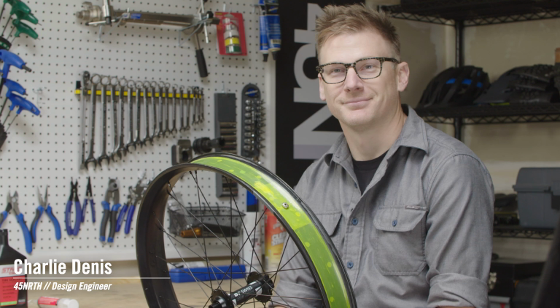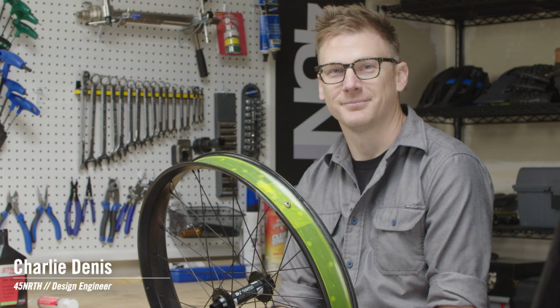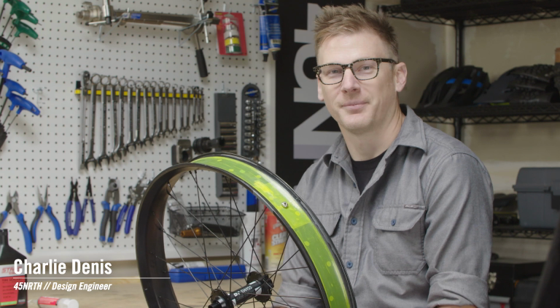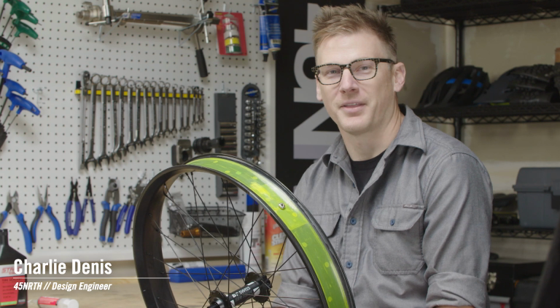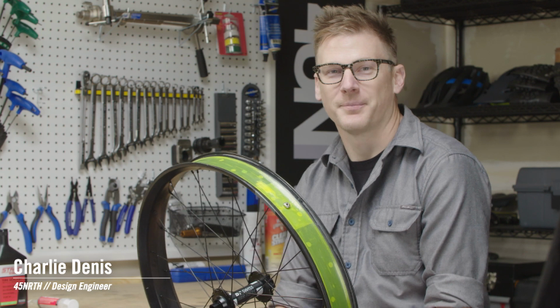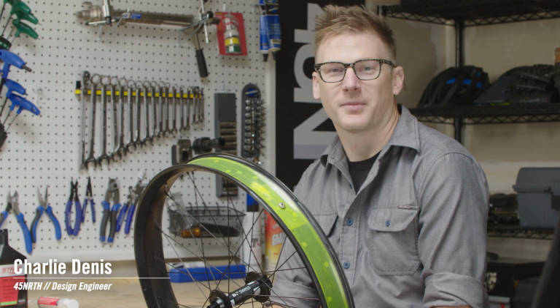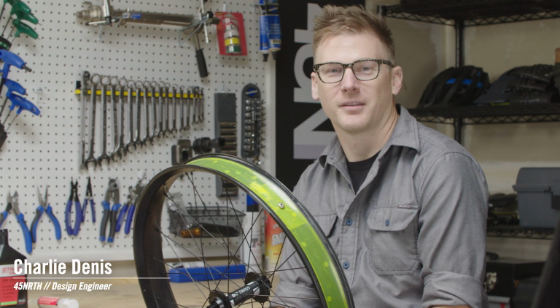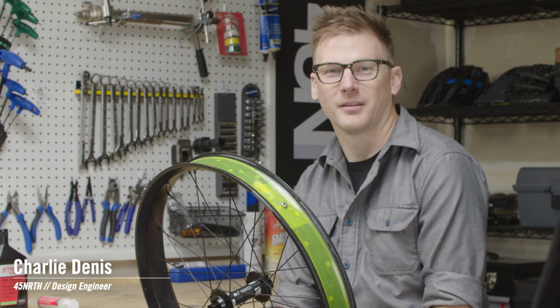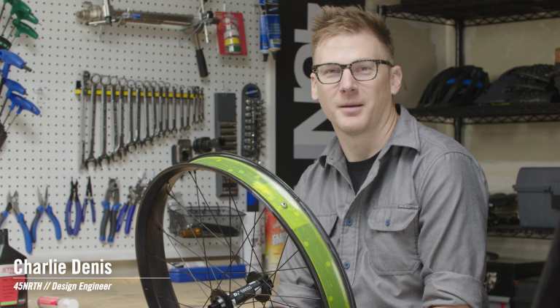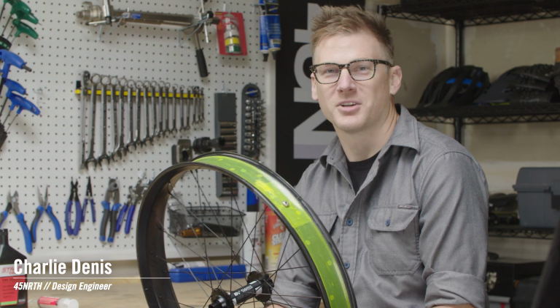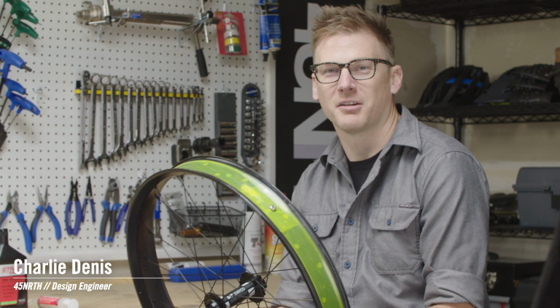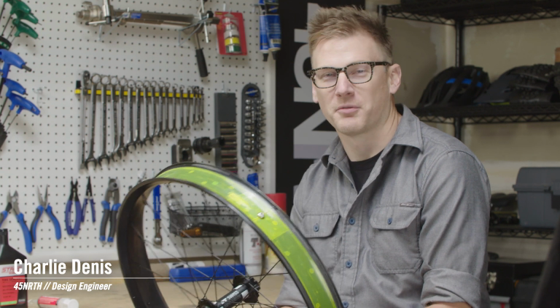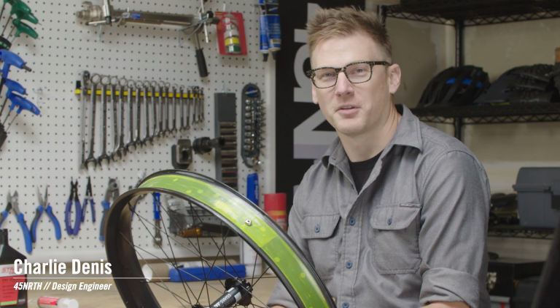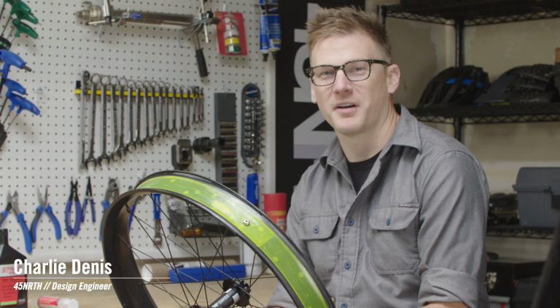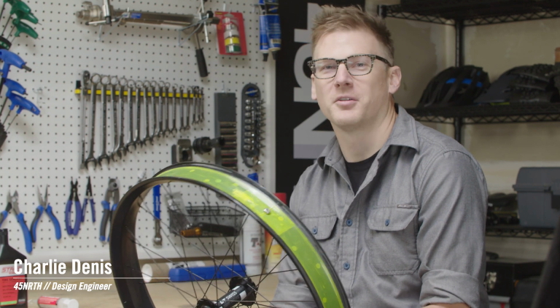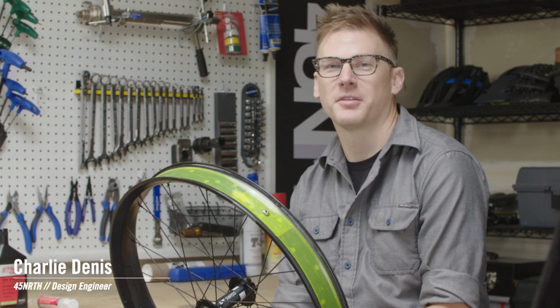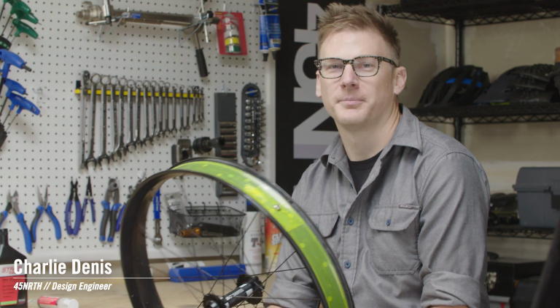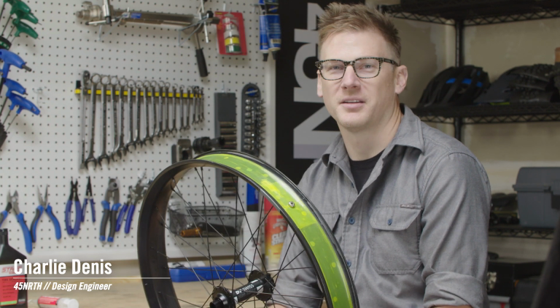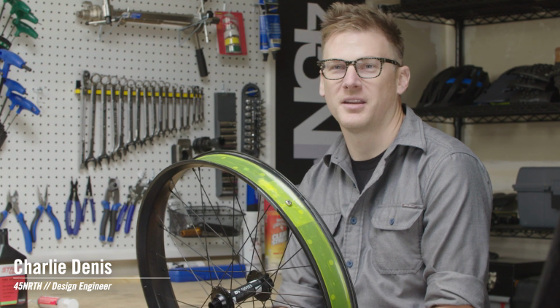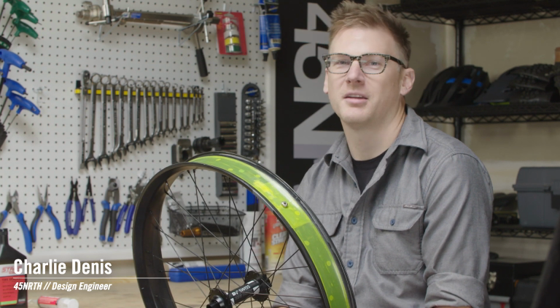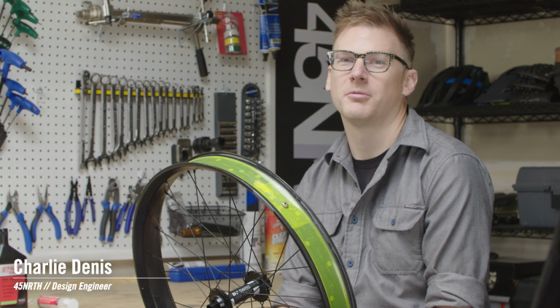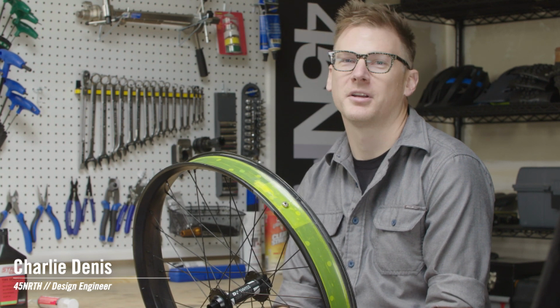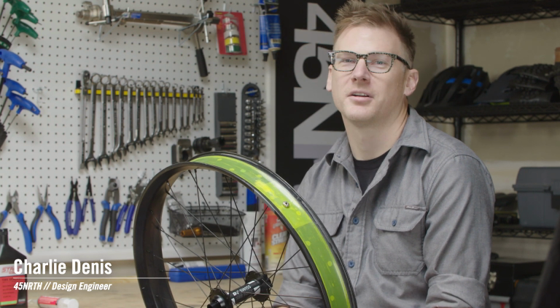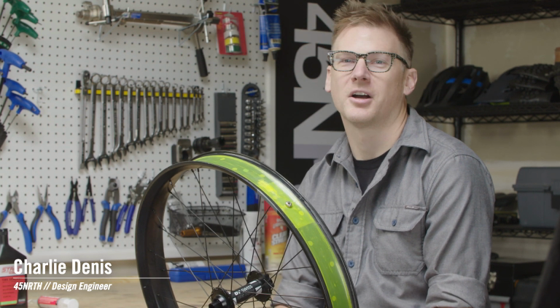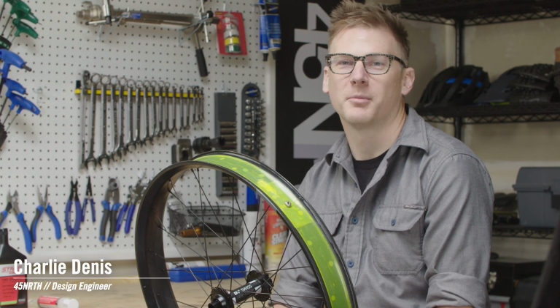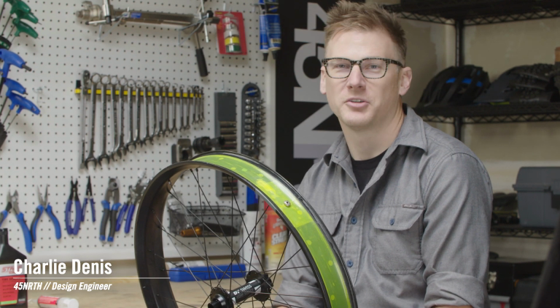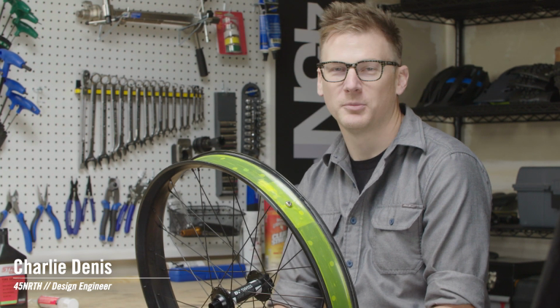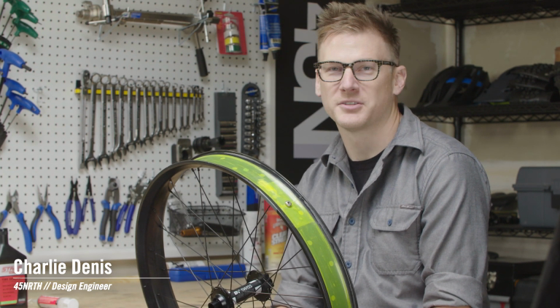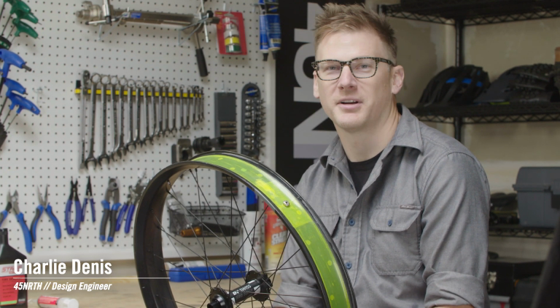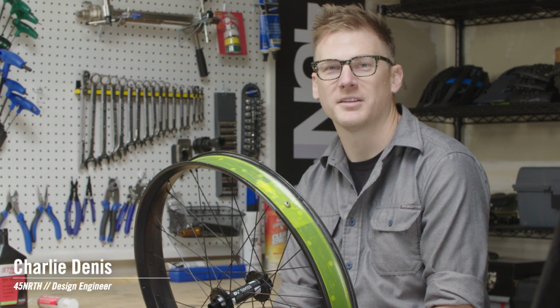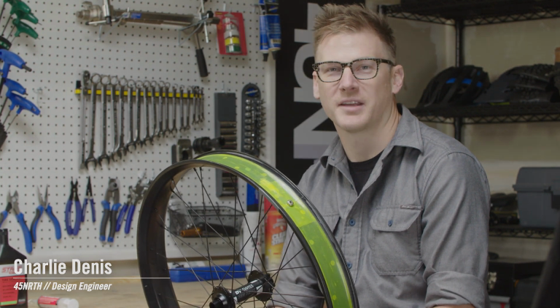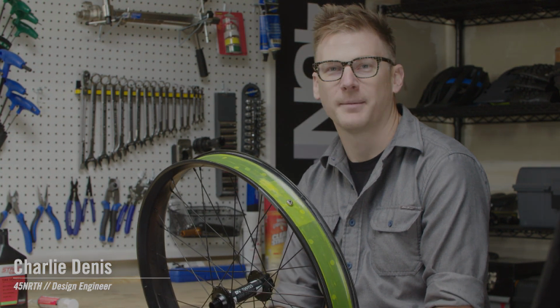Hi there, I'm Charlie with 45 North and today we're here to talk about tubeless ready setup.